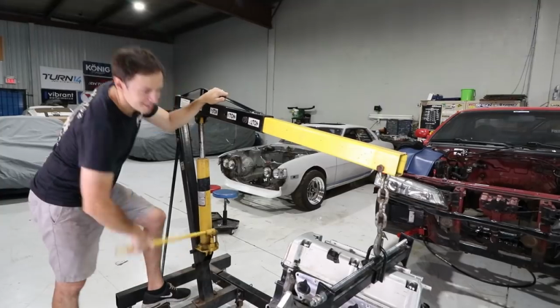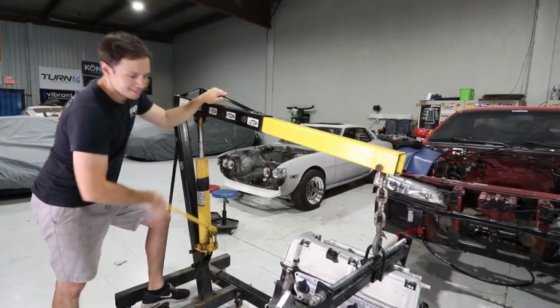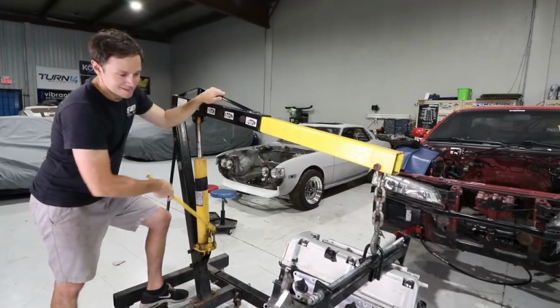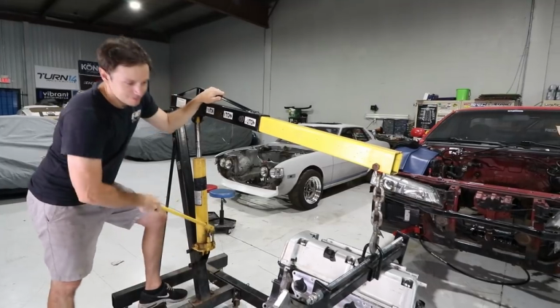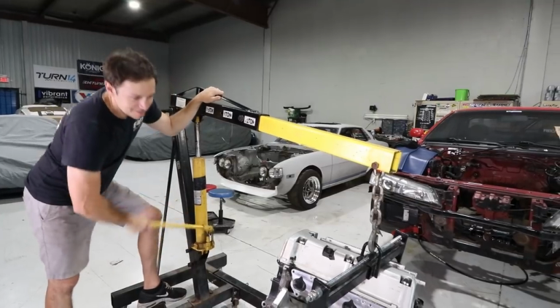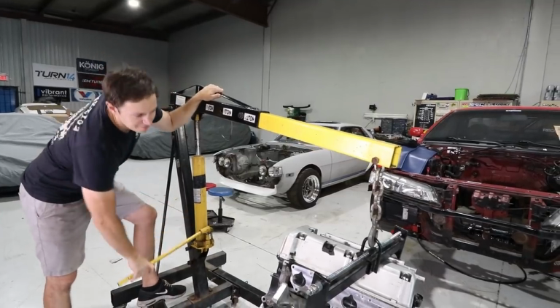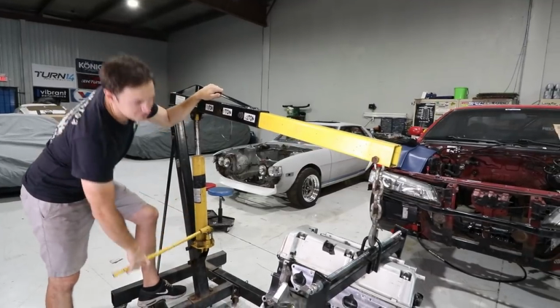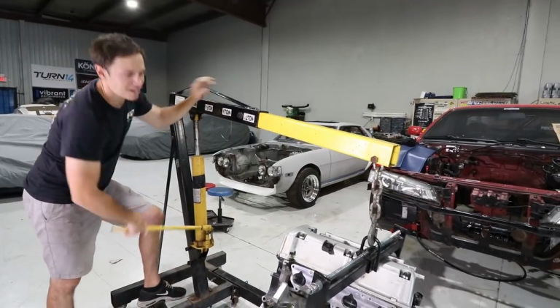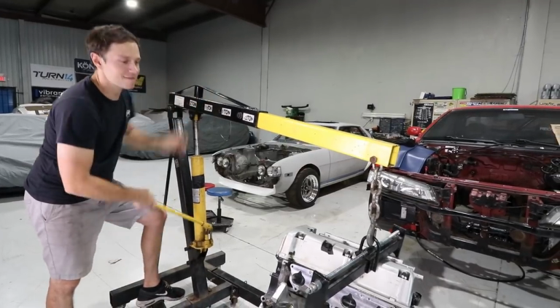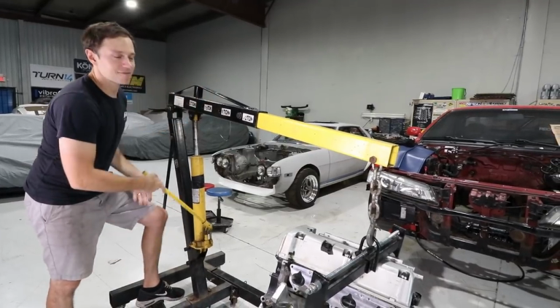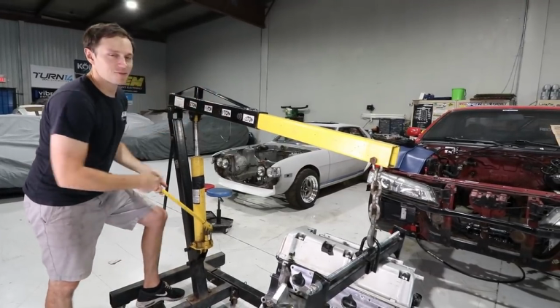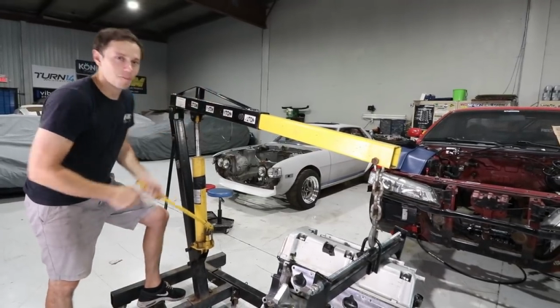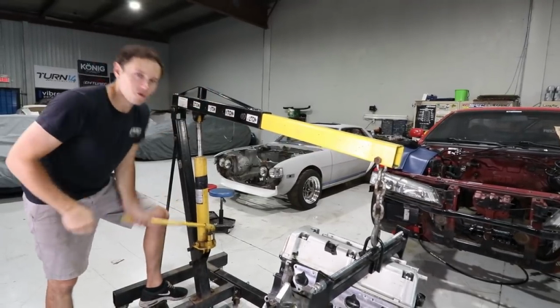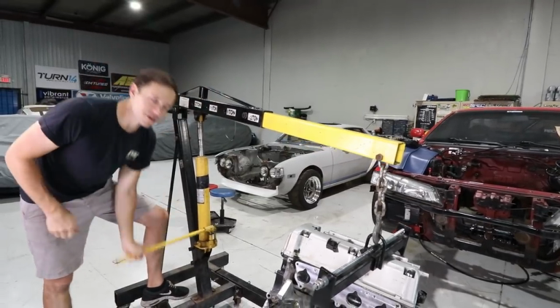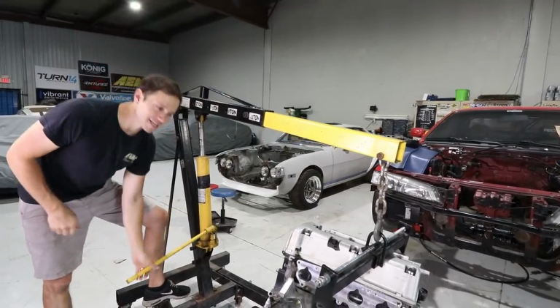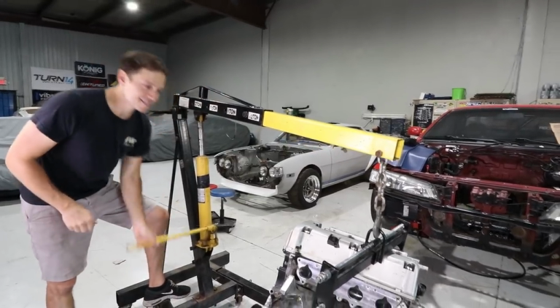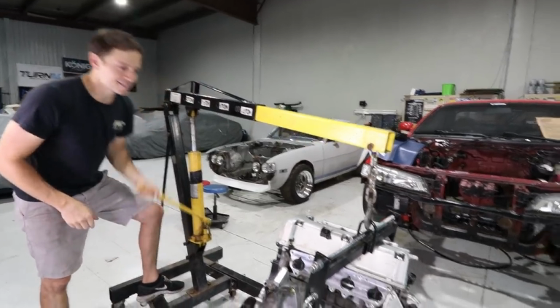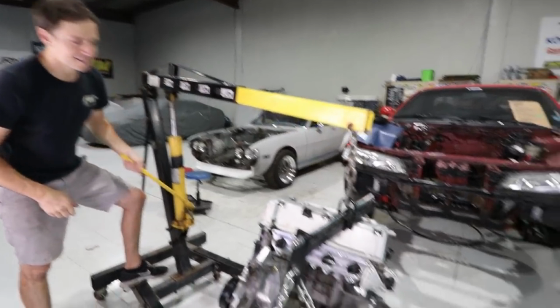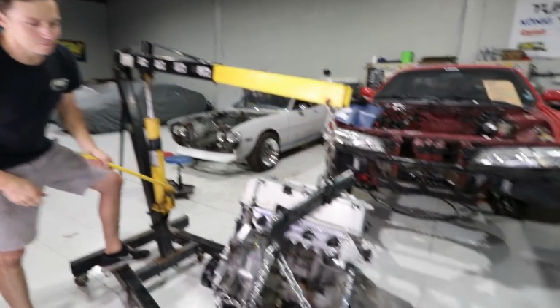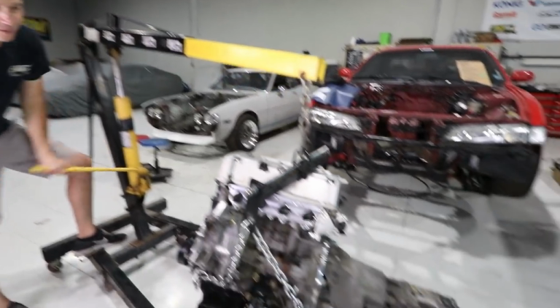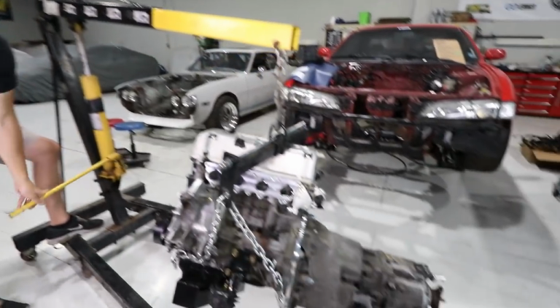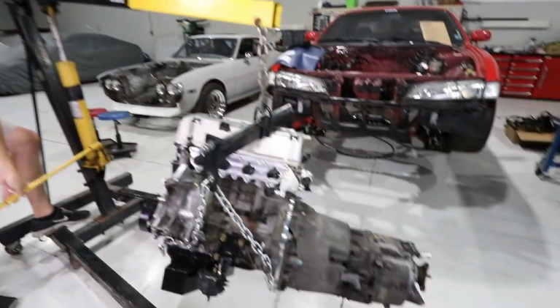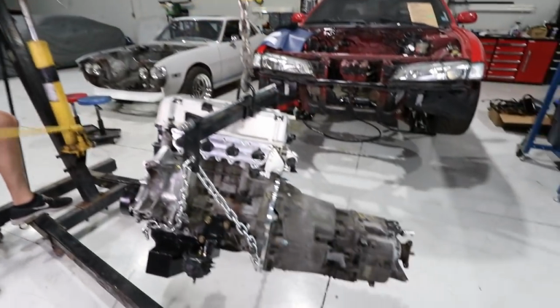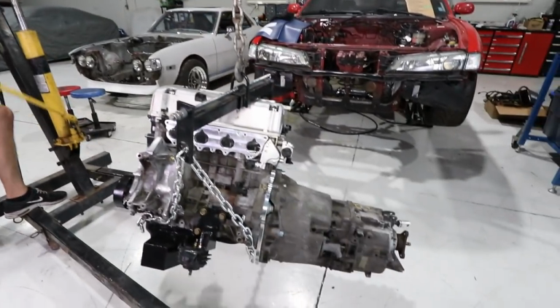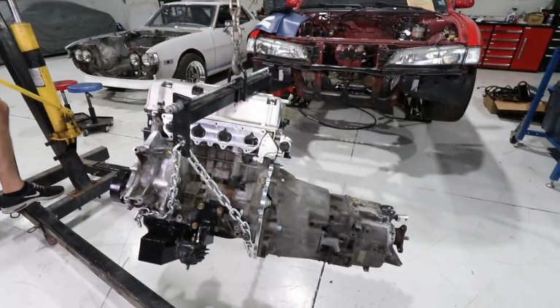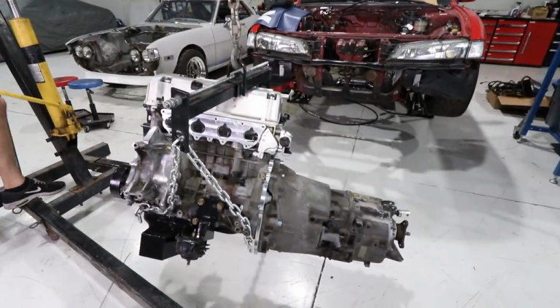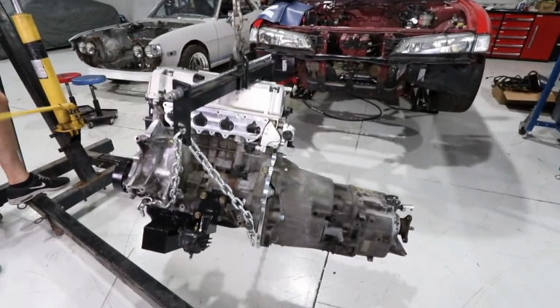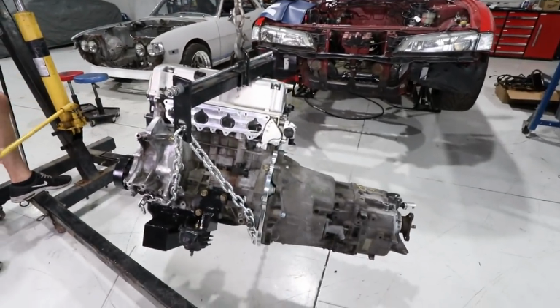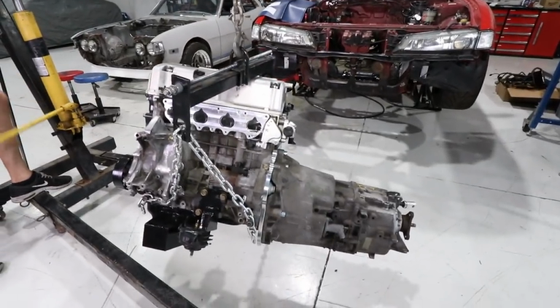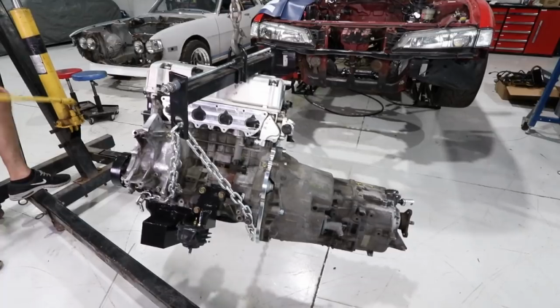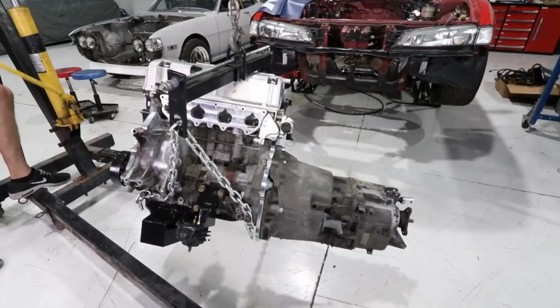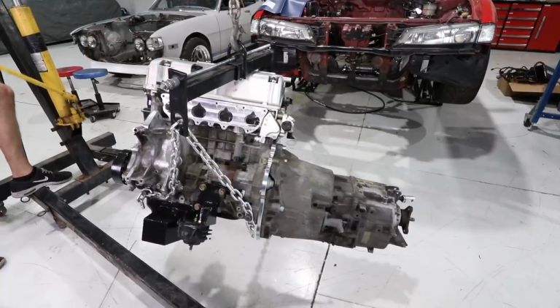This is the first time the full motor is complete. Everything is bolted in.